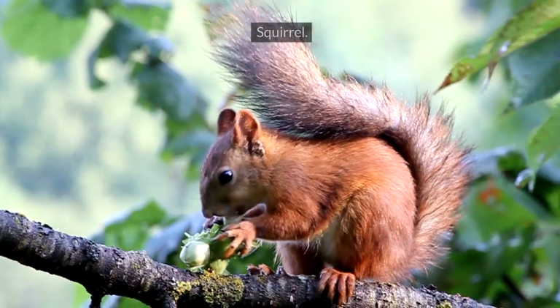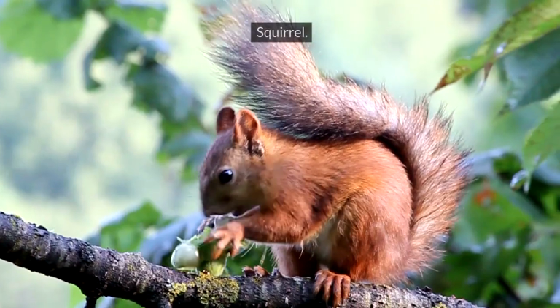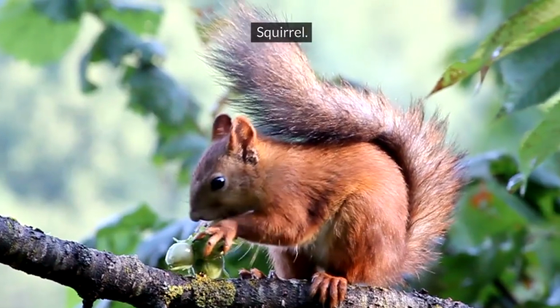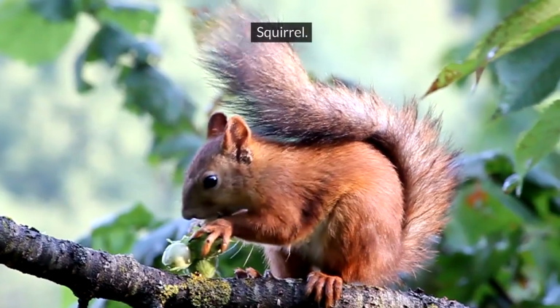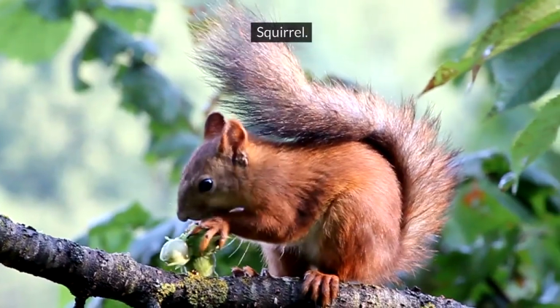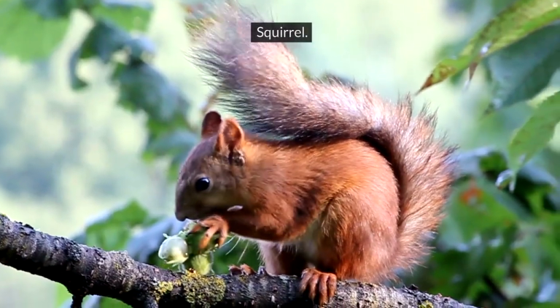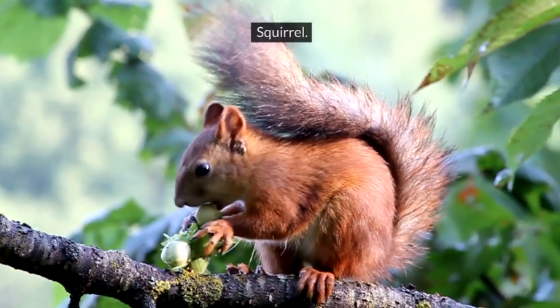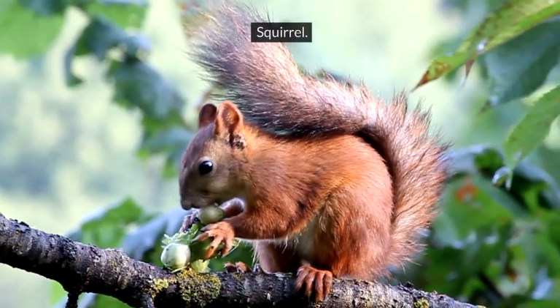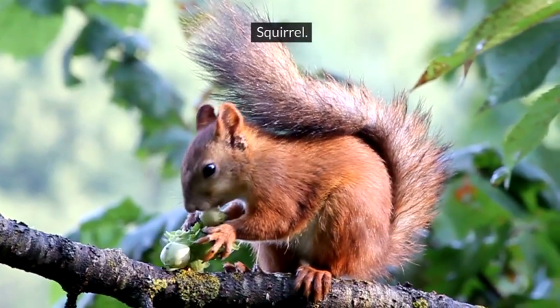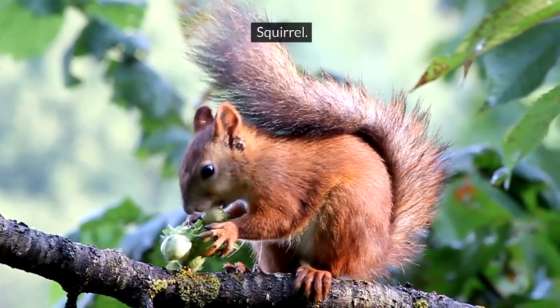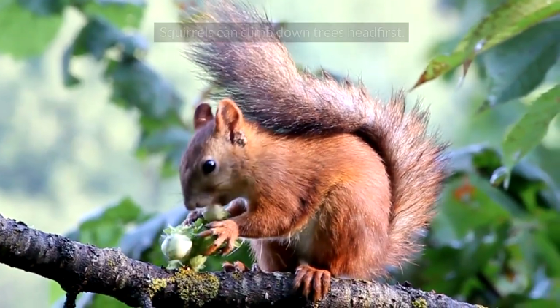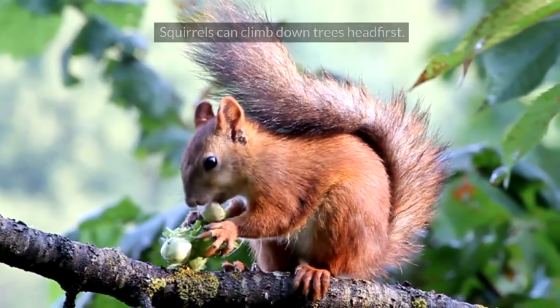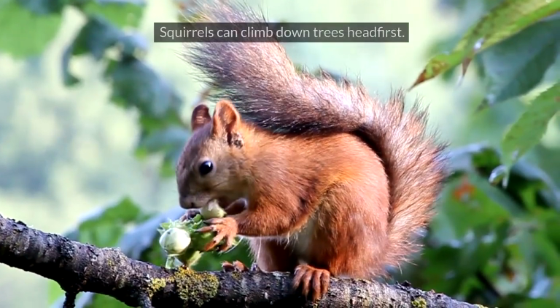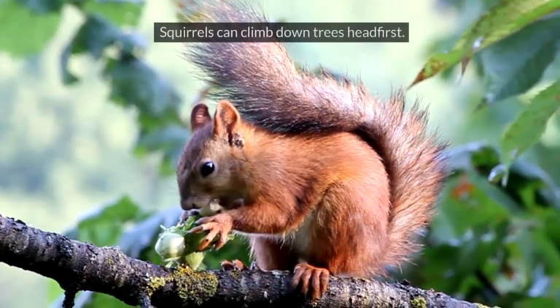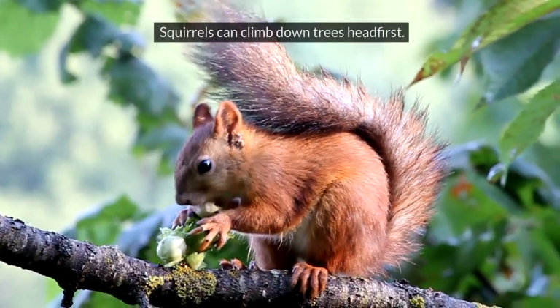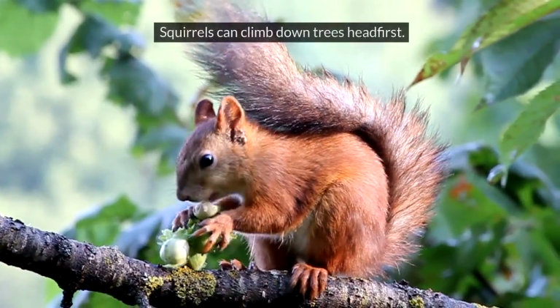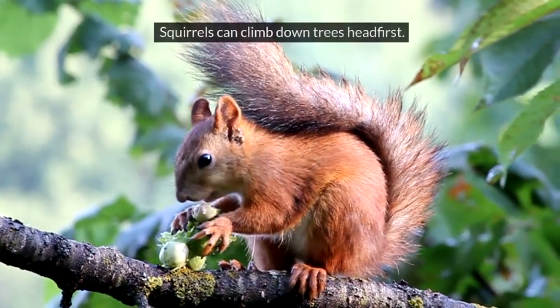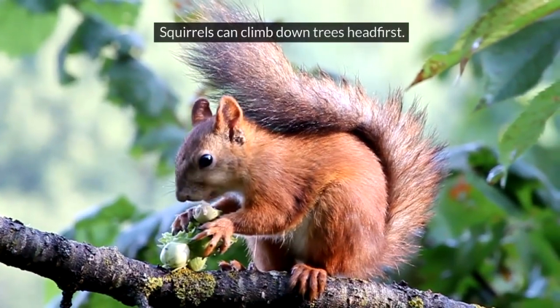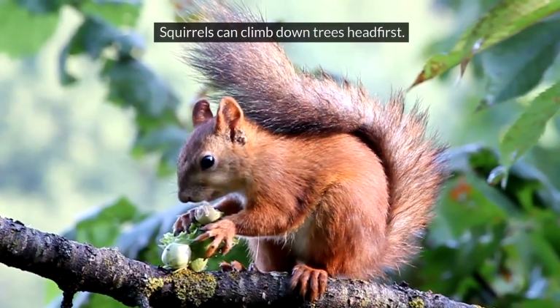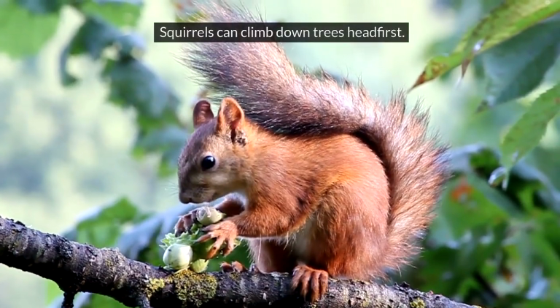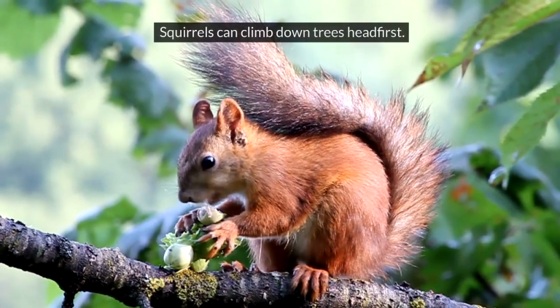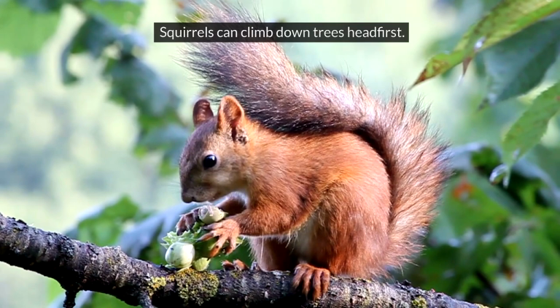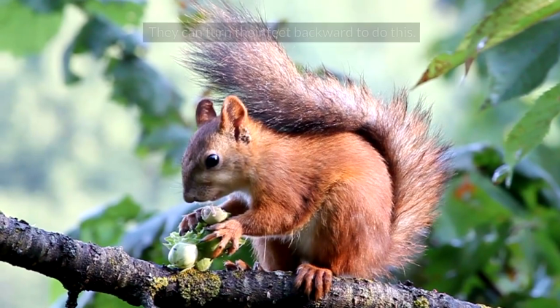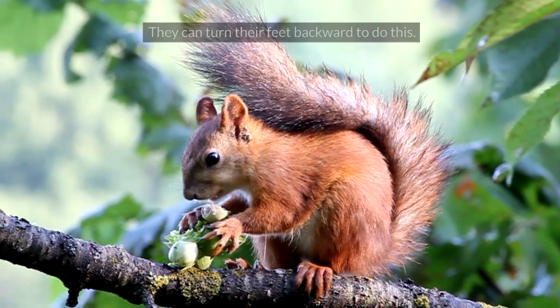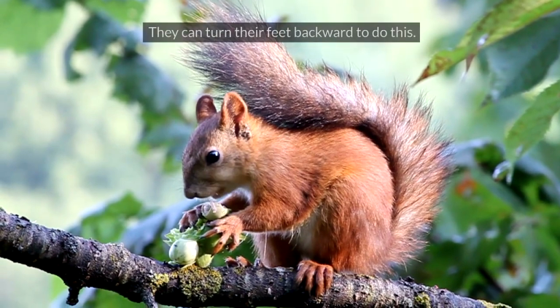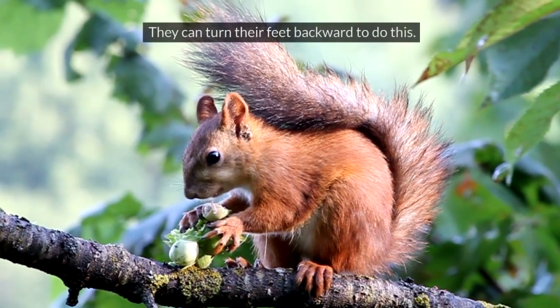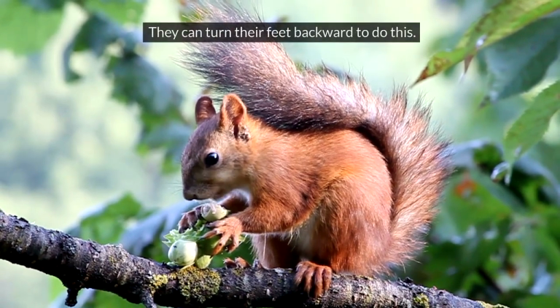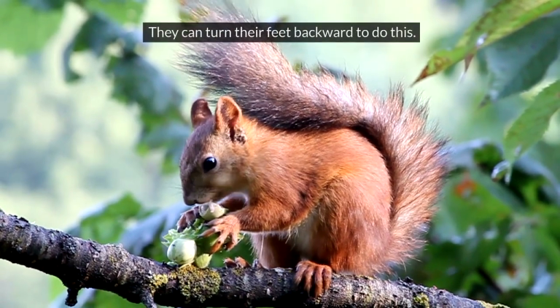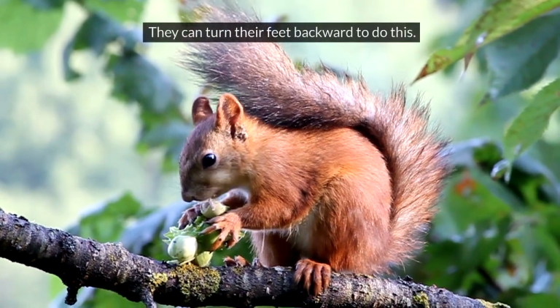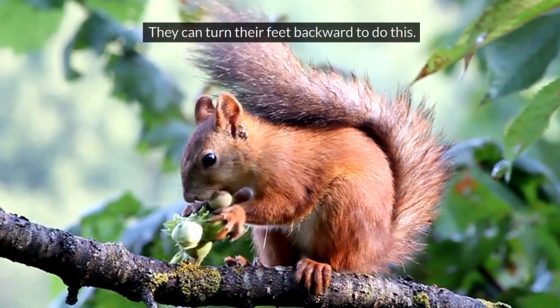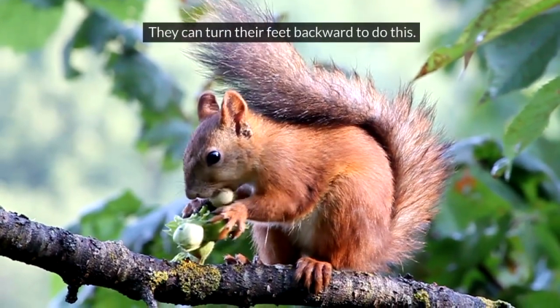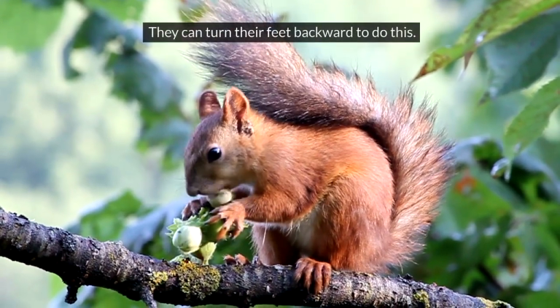Squirrel. Squirrels can climb down trees headfirst. They can turn their feet backward to do this.